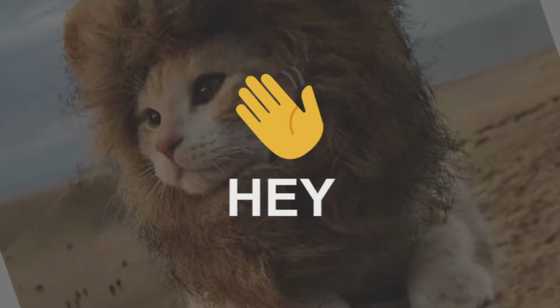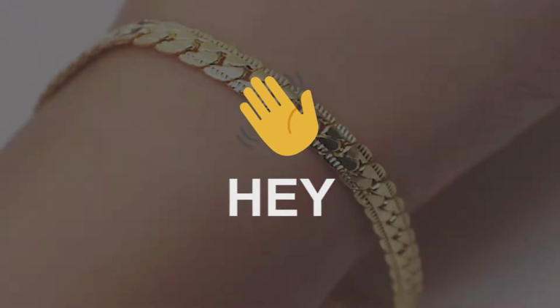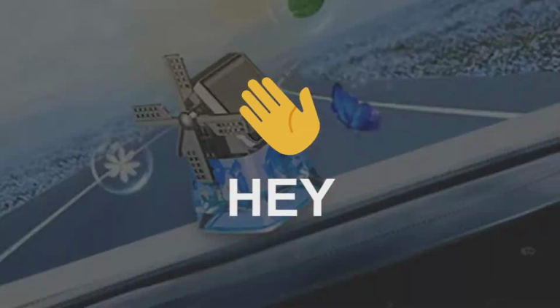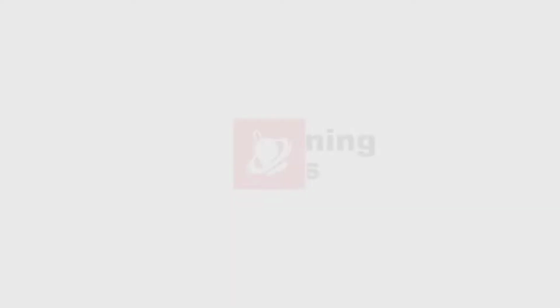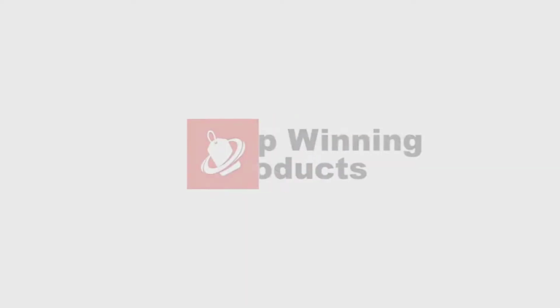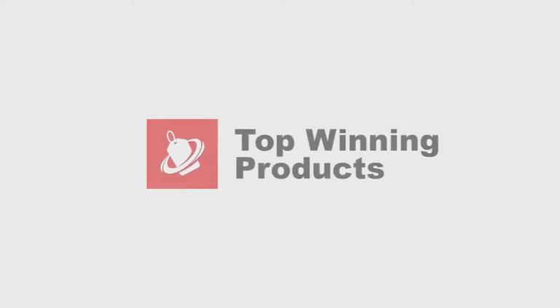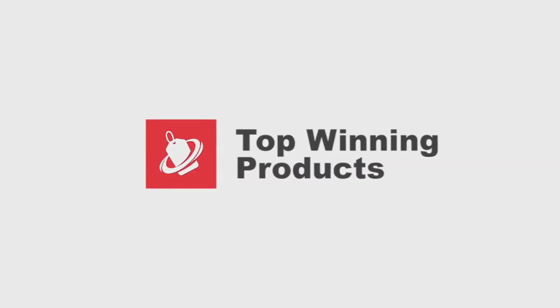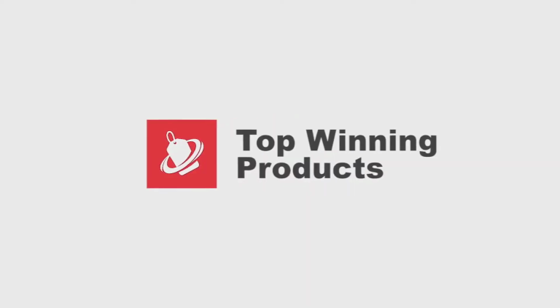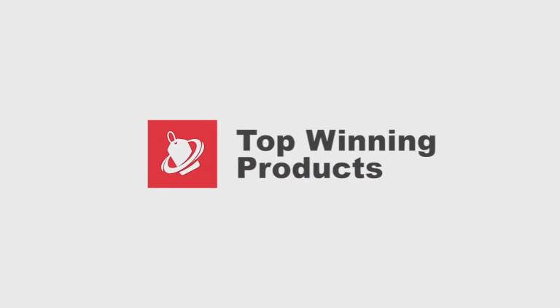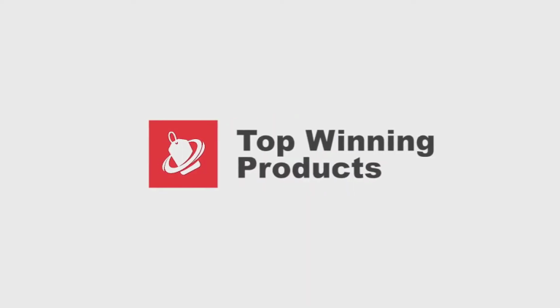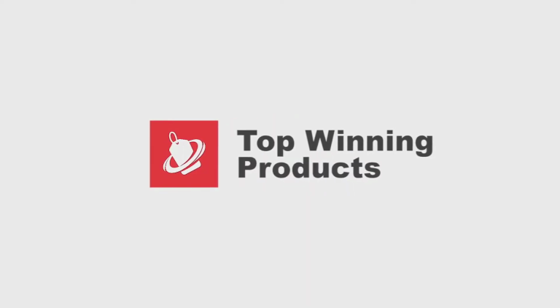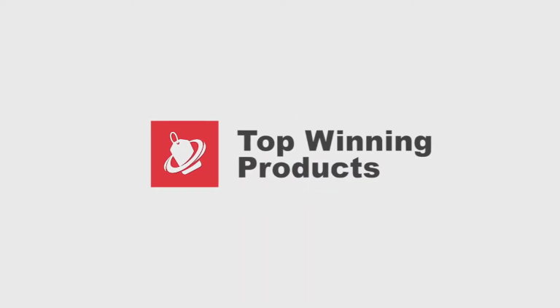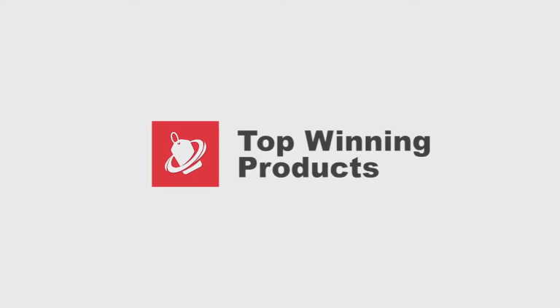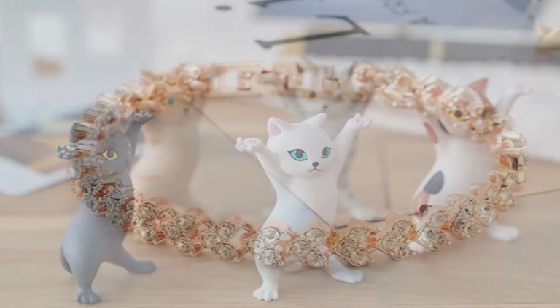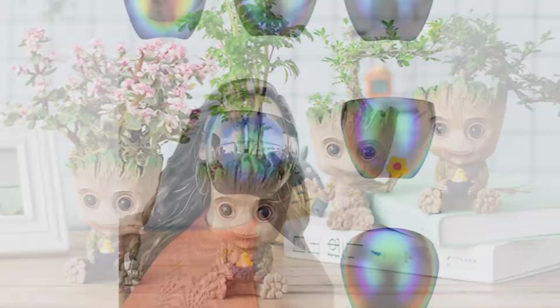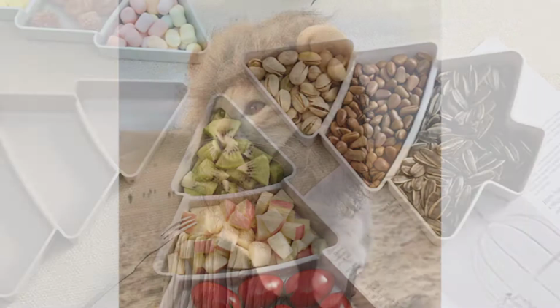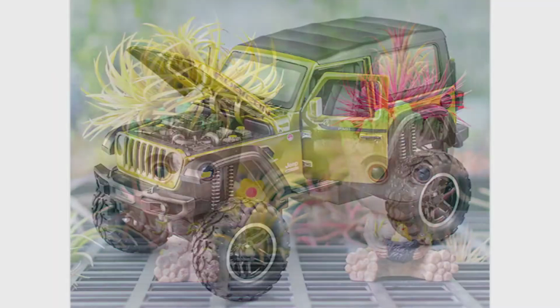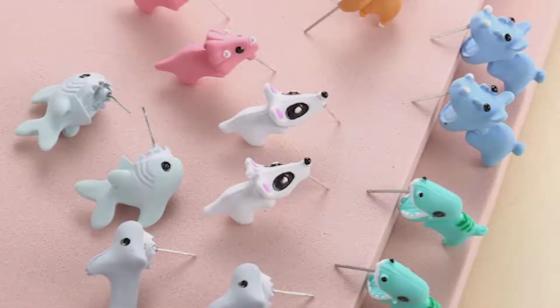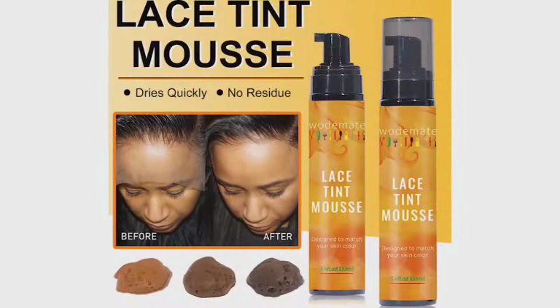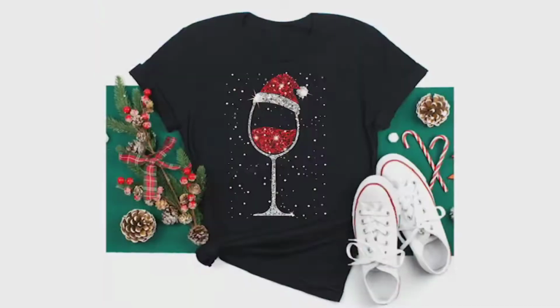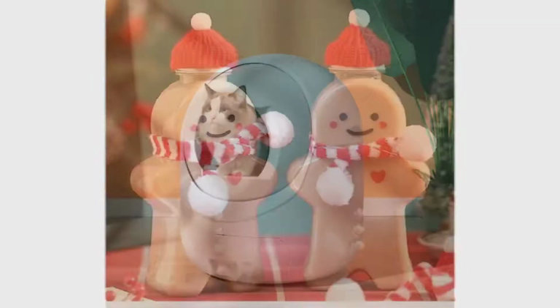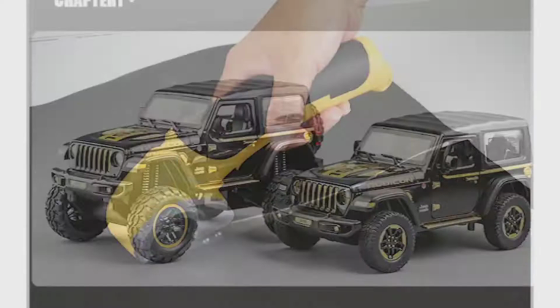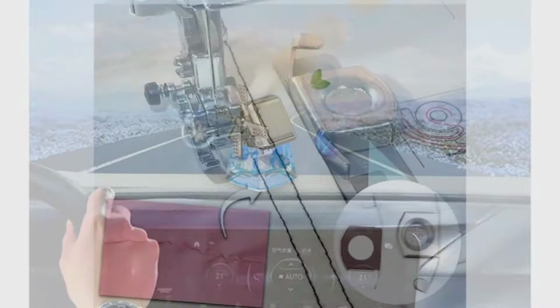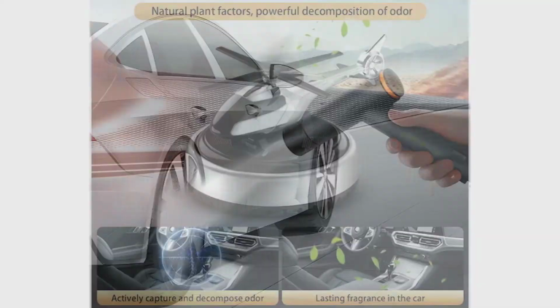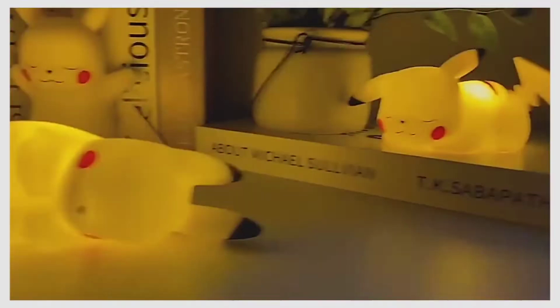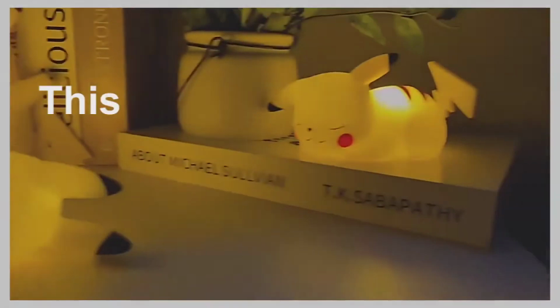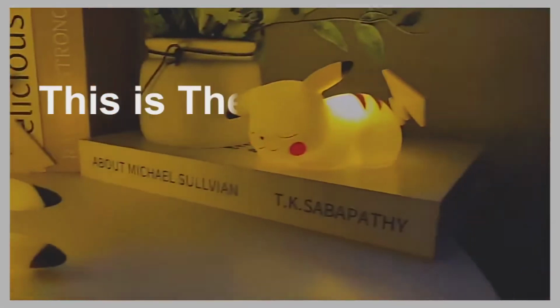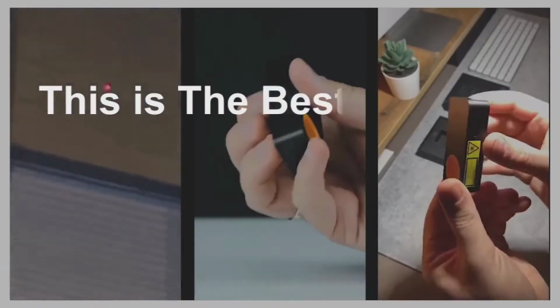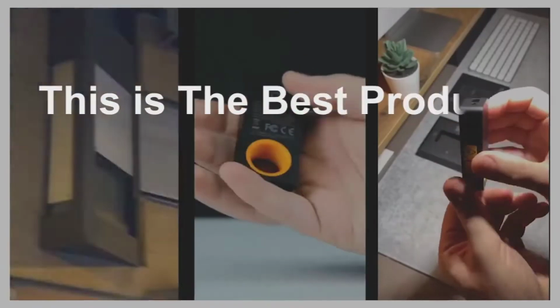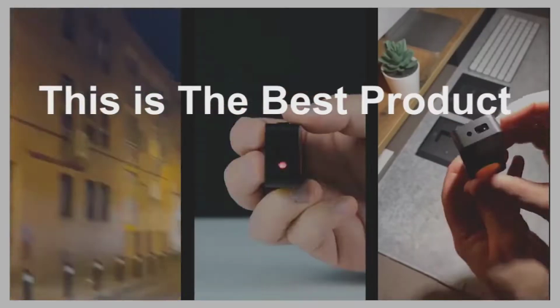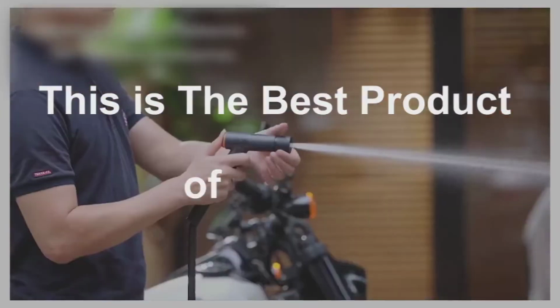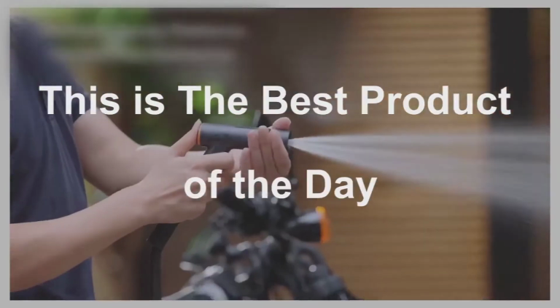Hey, this is the top winning products channel. Every day we look for new products to sell, and this is the best product of the day.